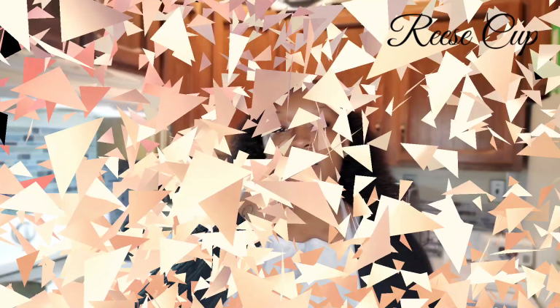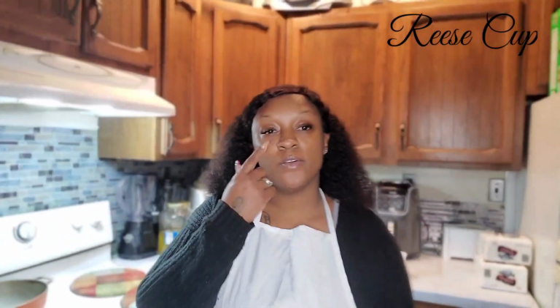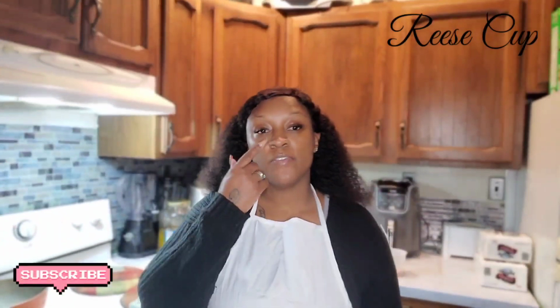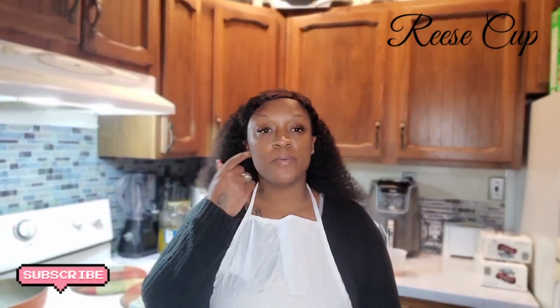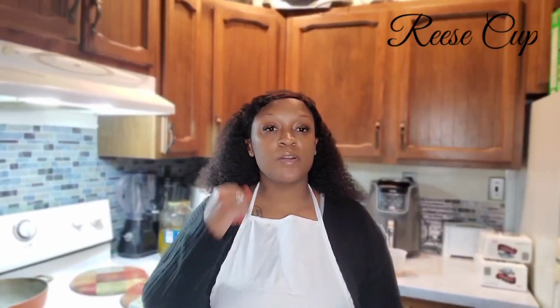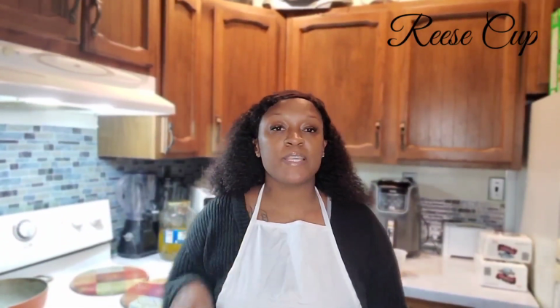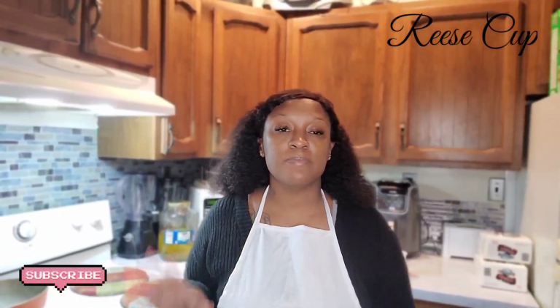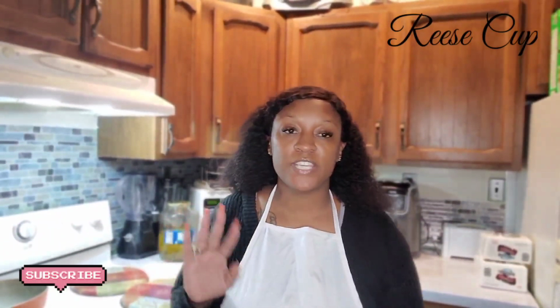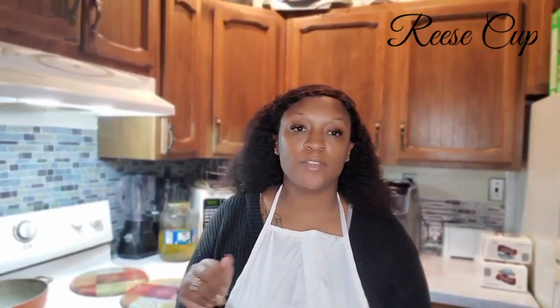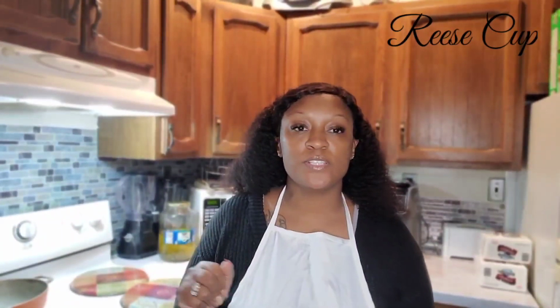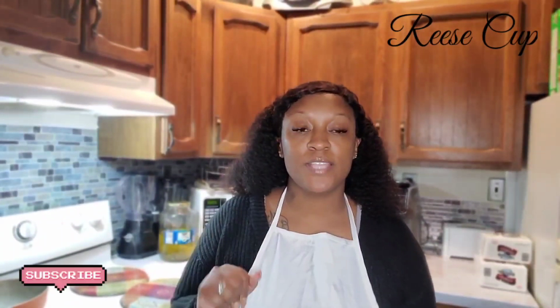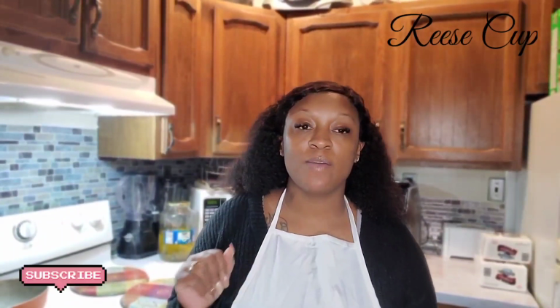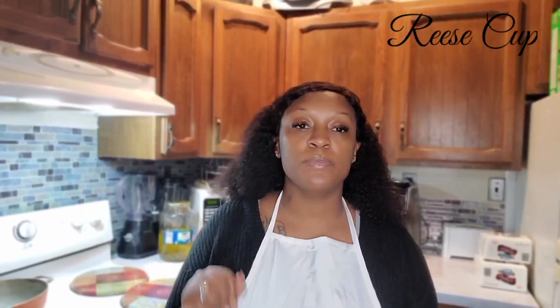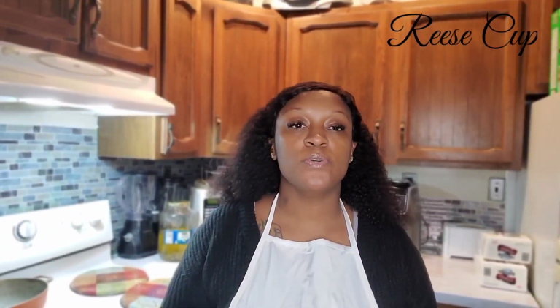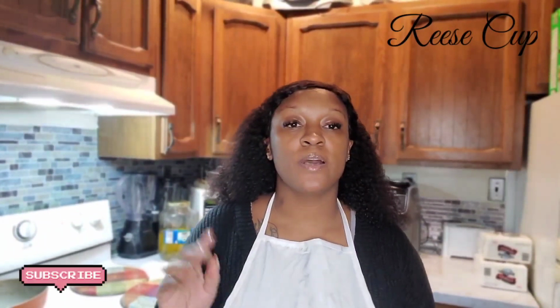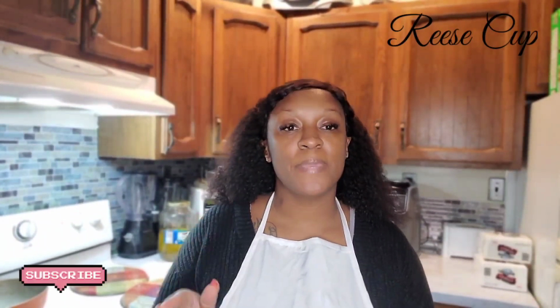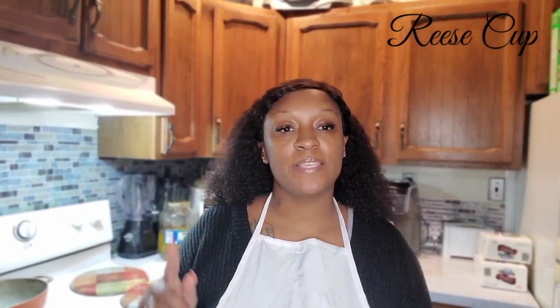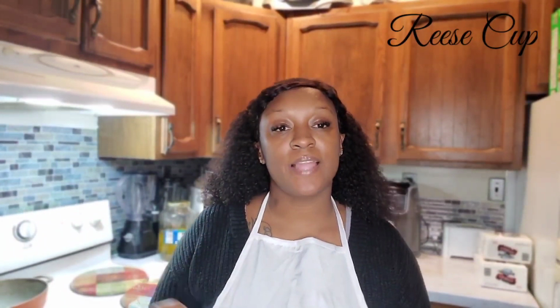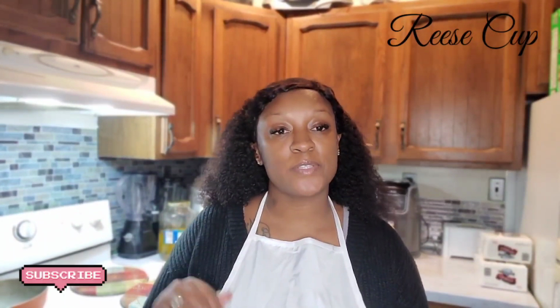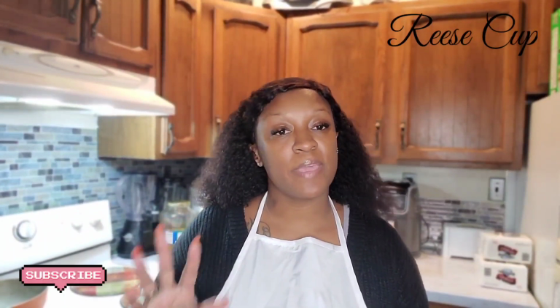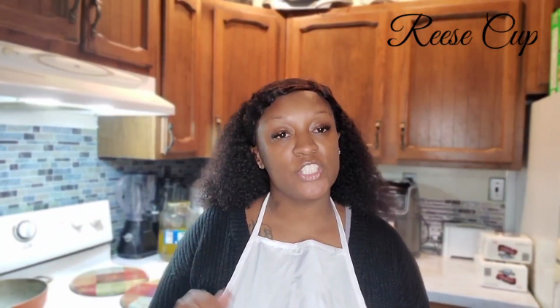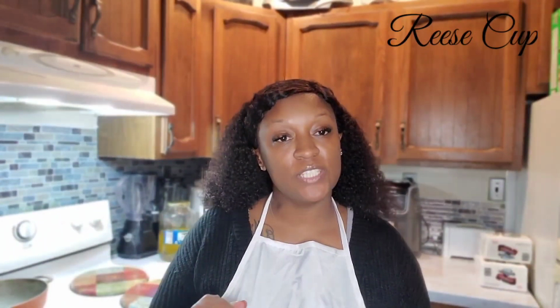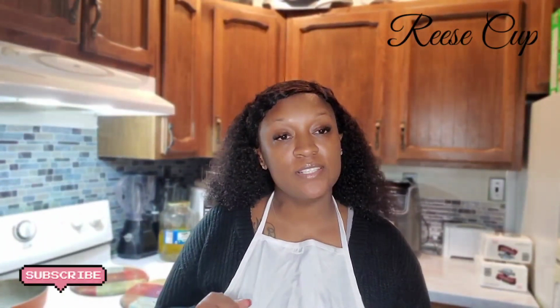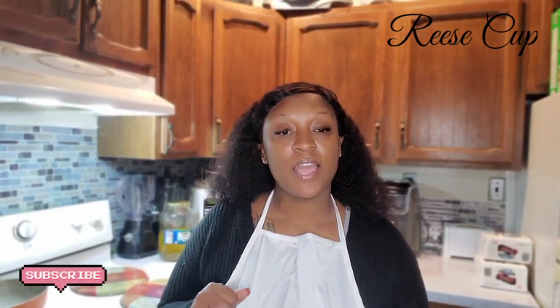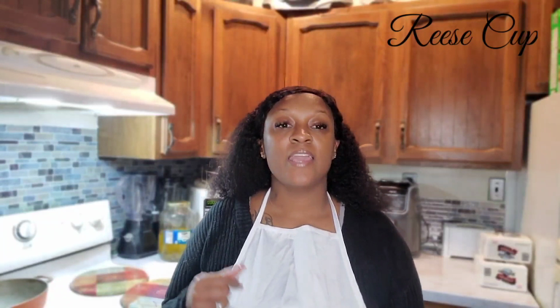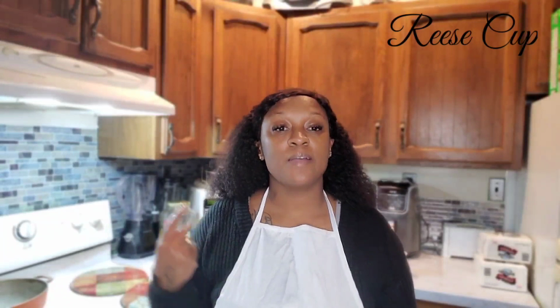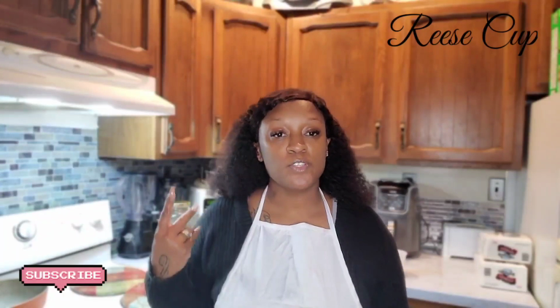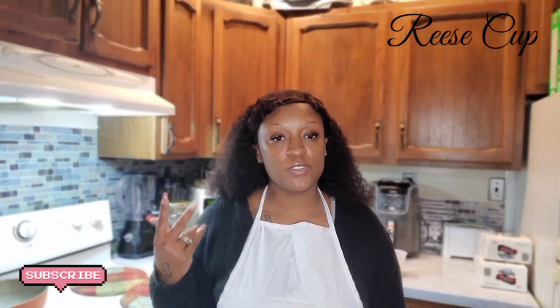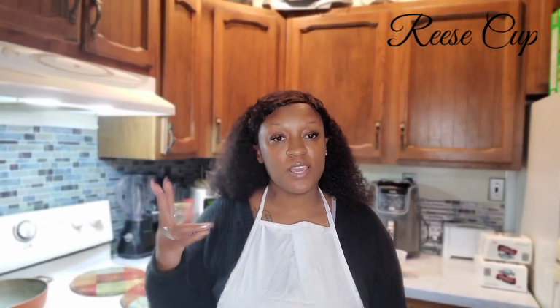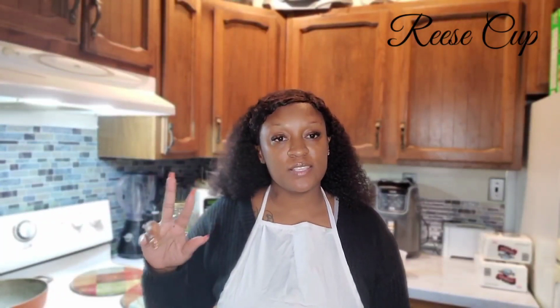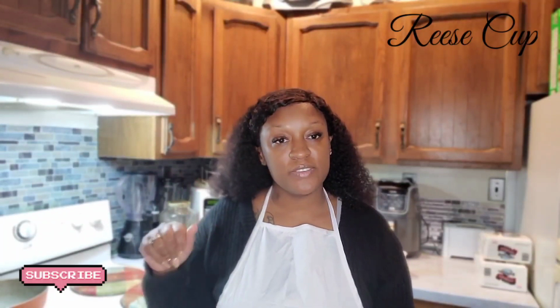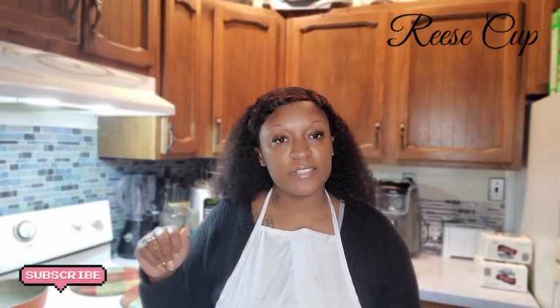Hello everyone, welcome back to my channel. Today I will be doing a bacon and lobster mac and cheese, and I'm going to show you guys the ingredients.